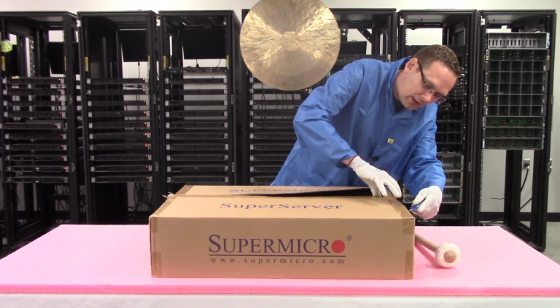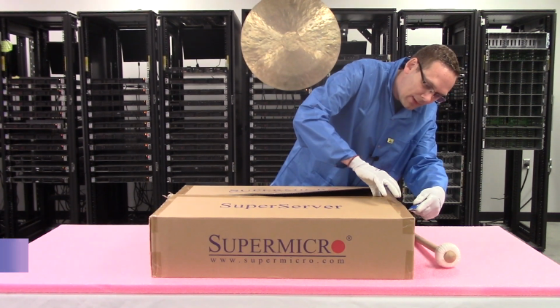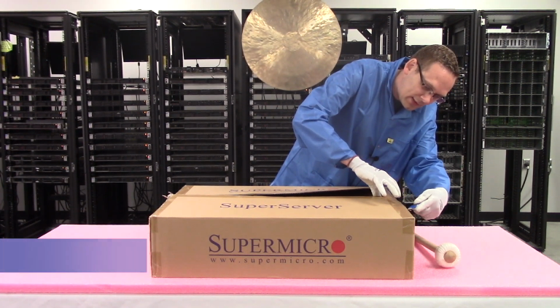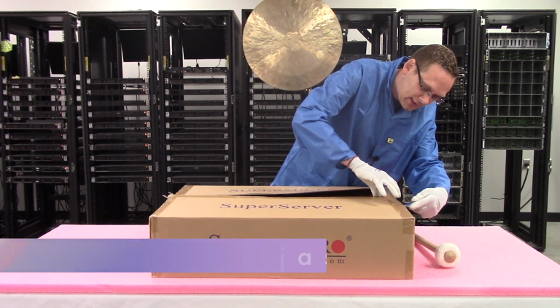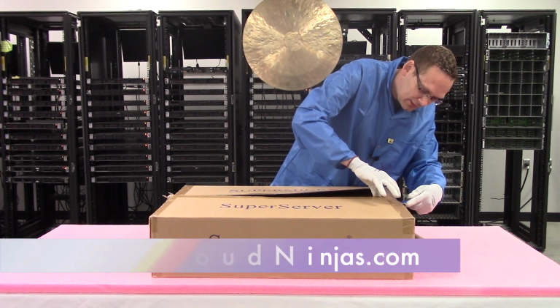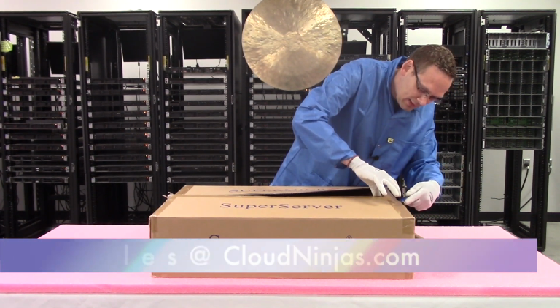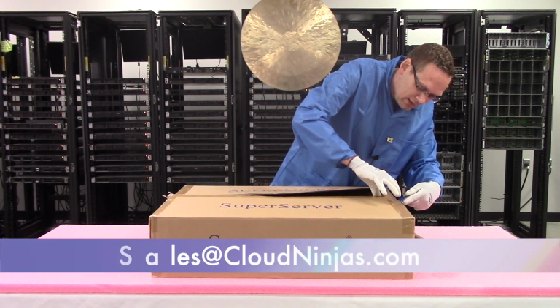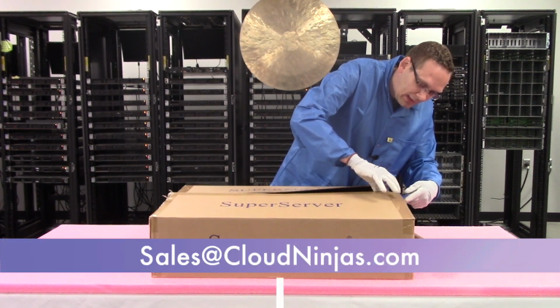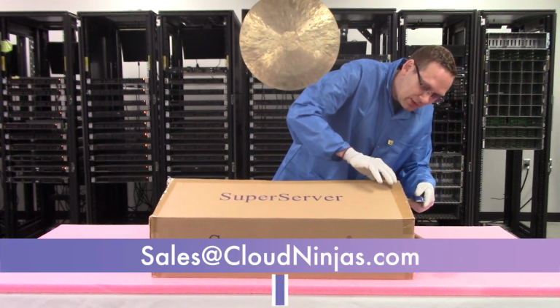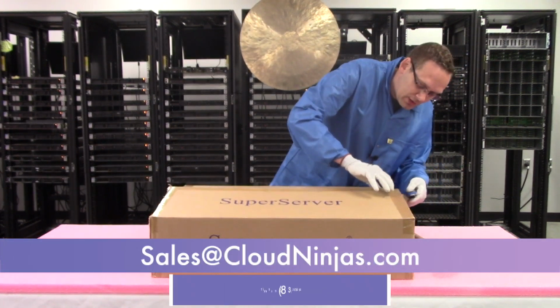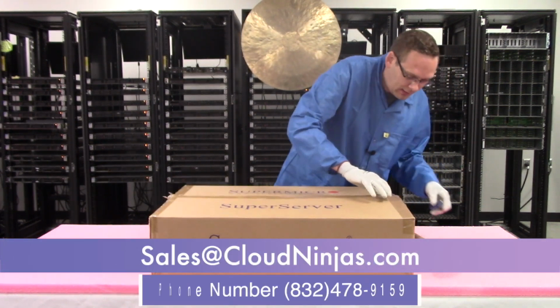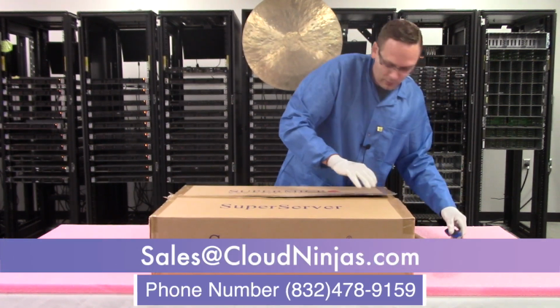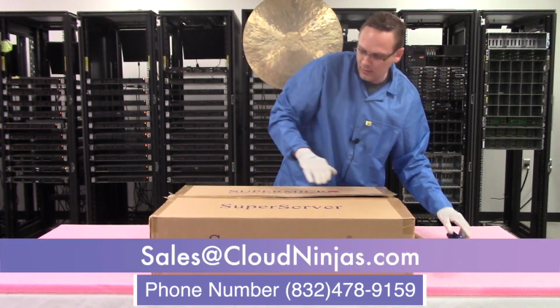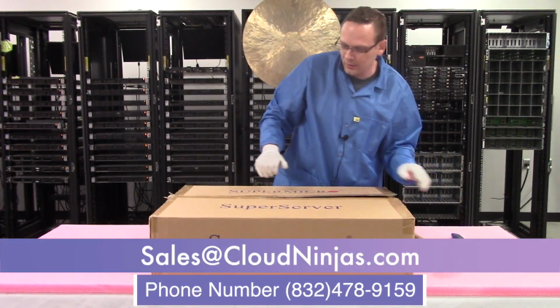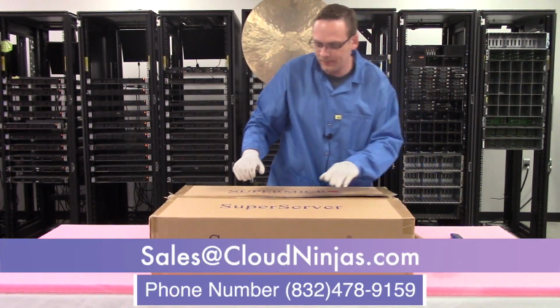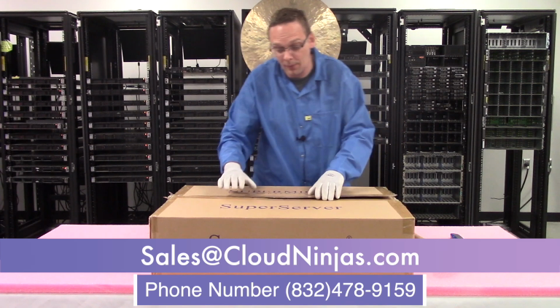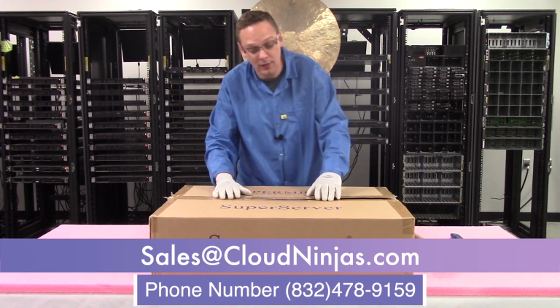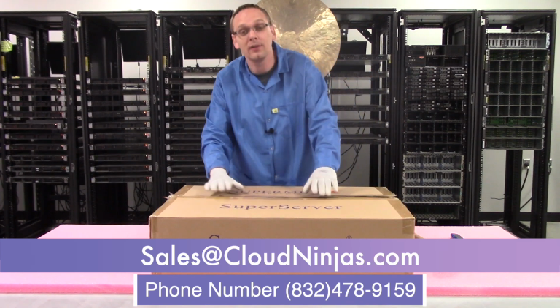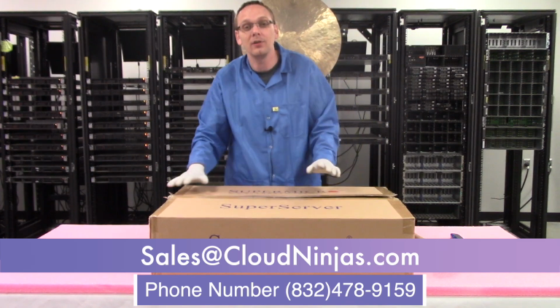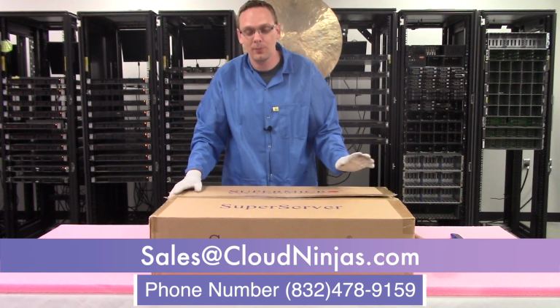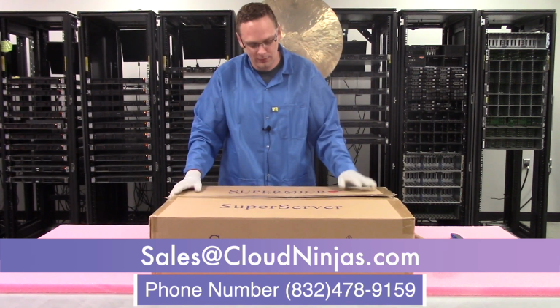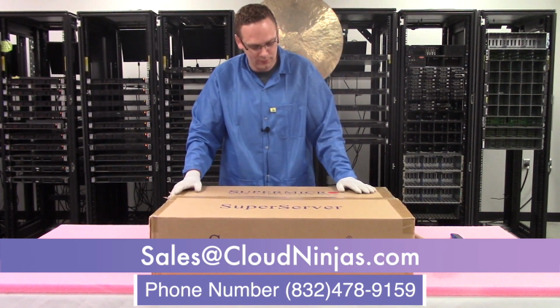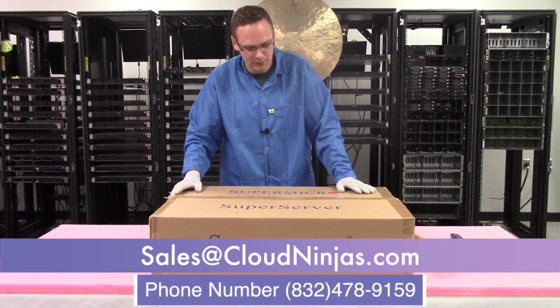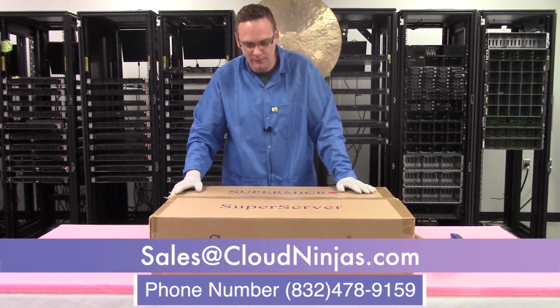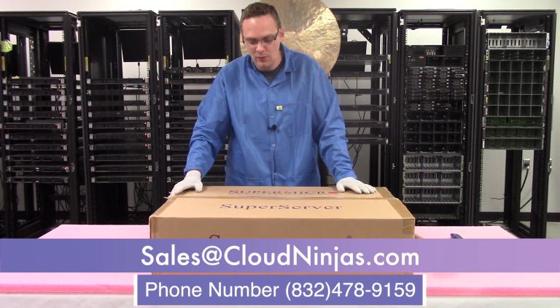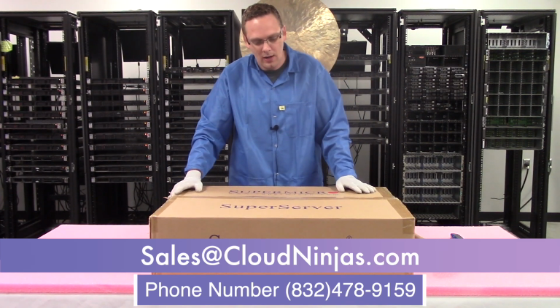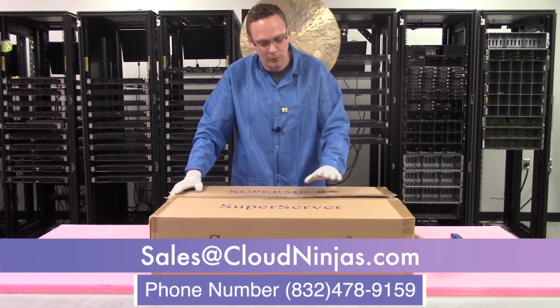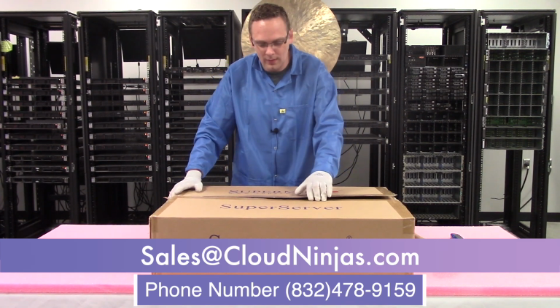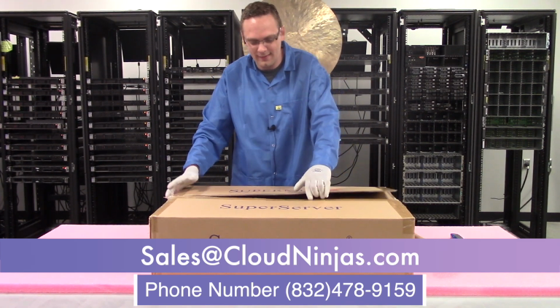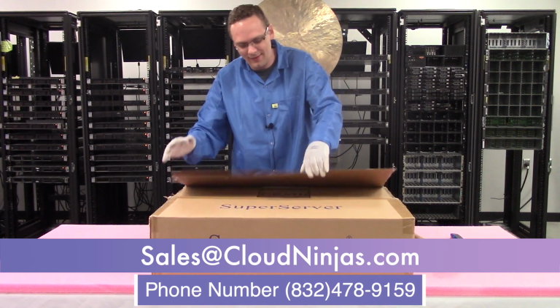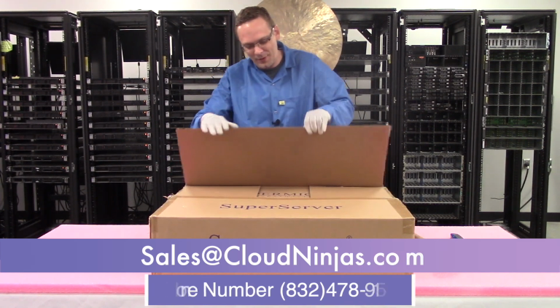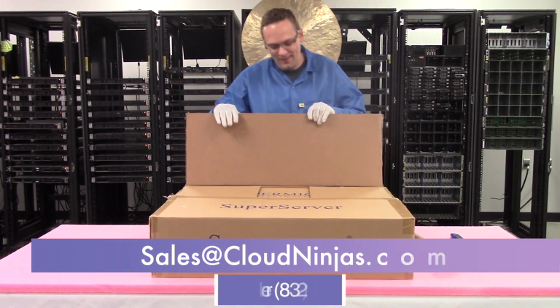You can email us at sales@cloudninjas.com and we can actually help you get a new Supermicro server yourself. So we're going to go ahead and open it up.